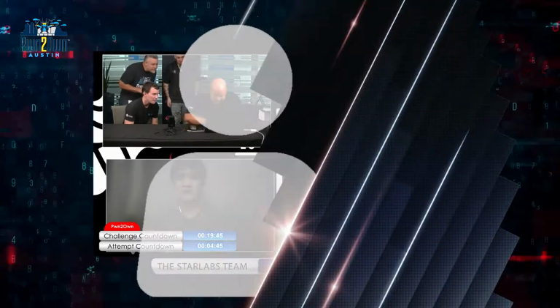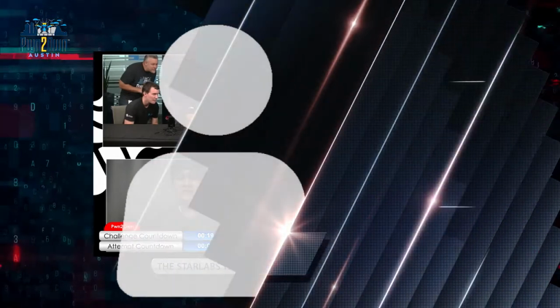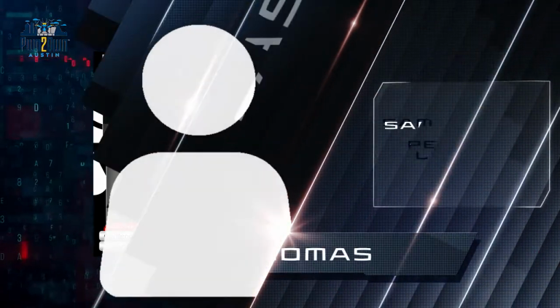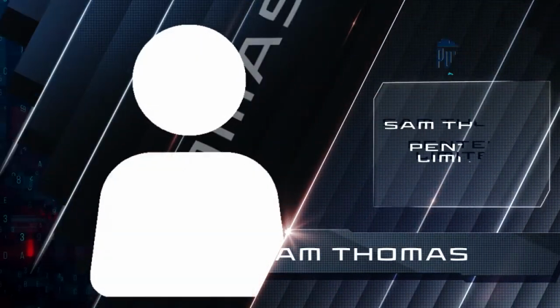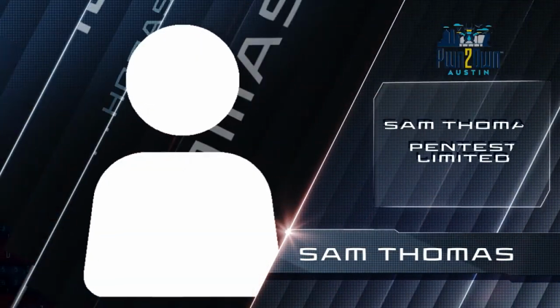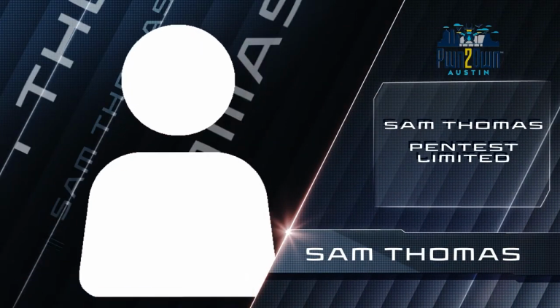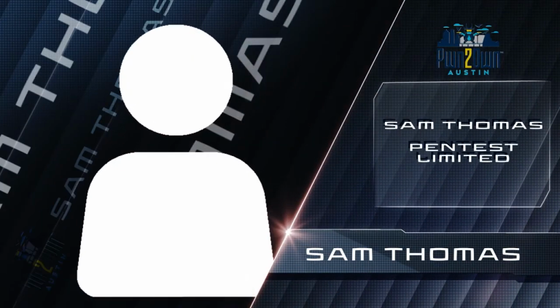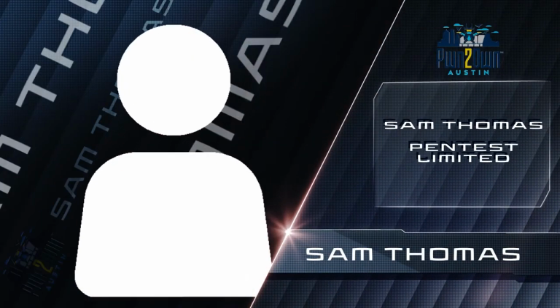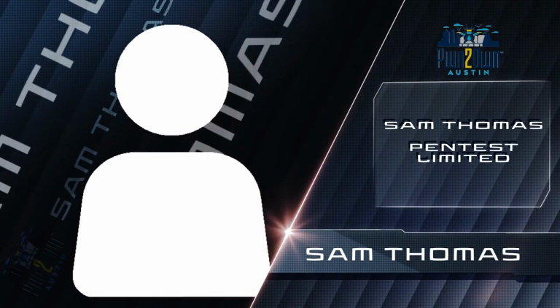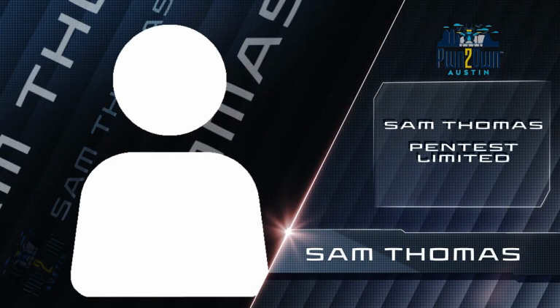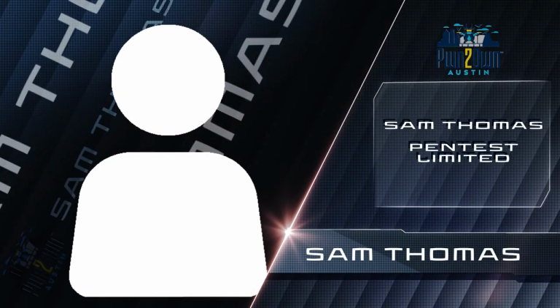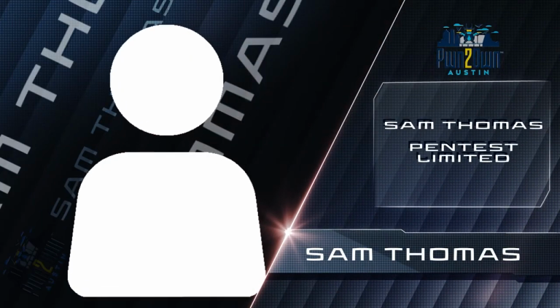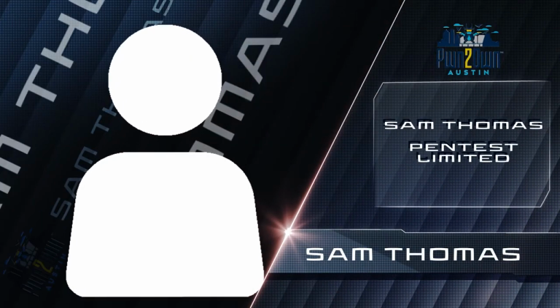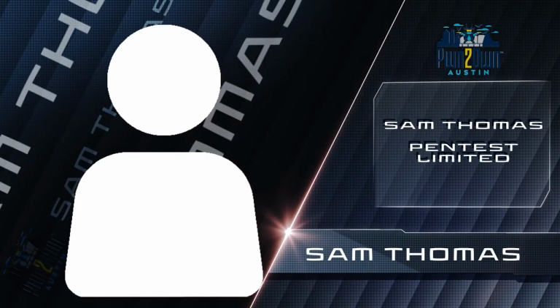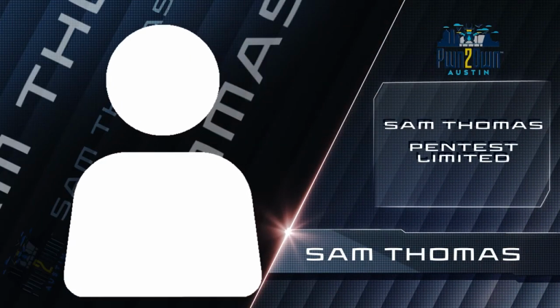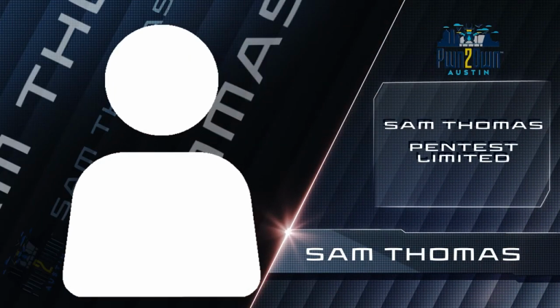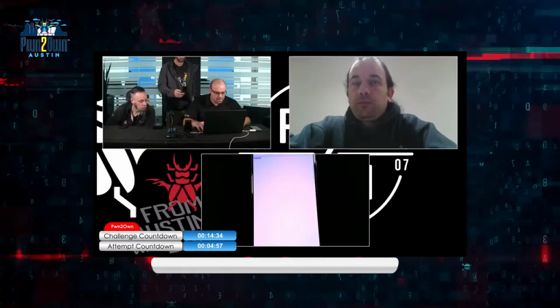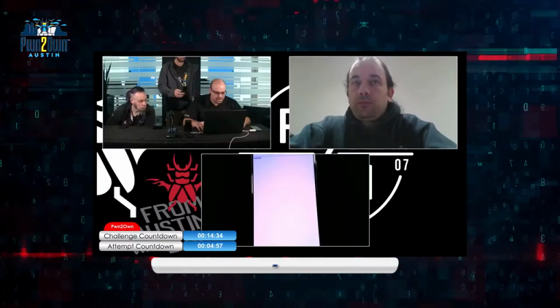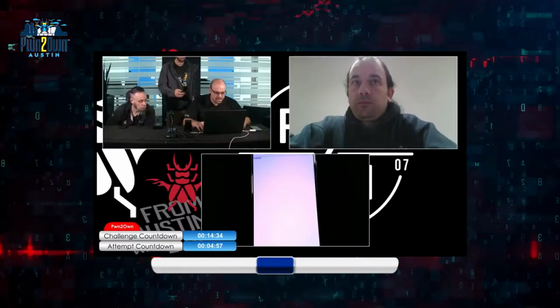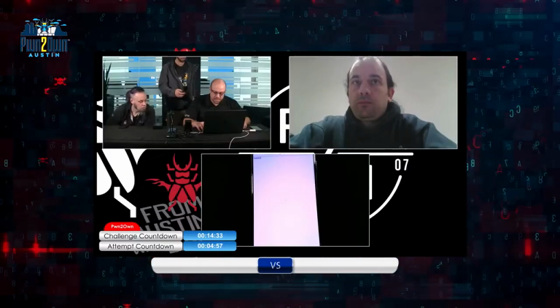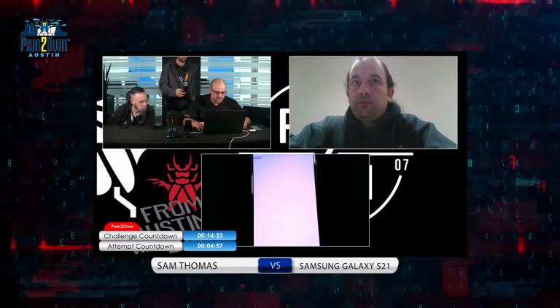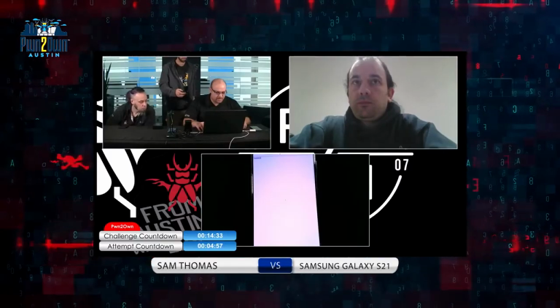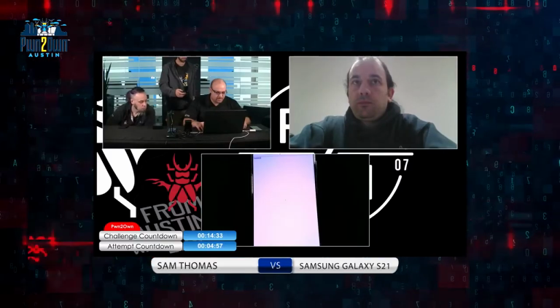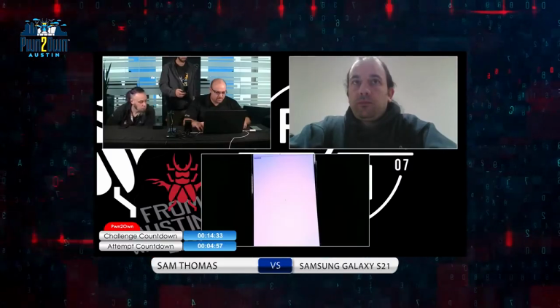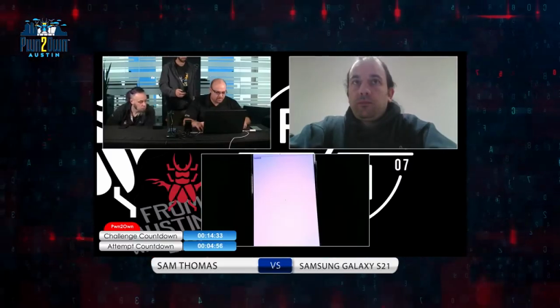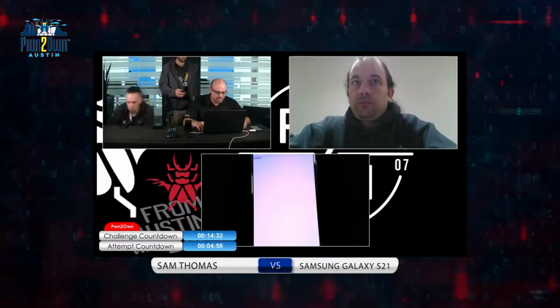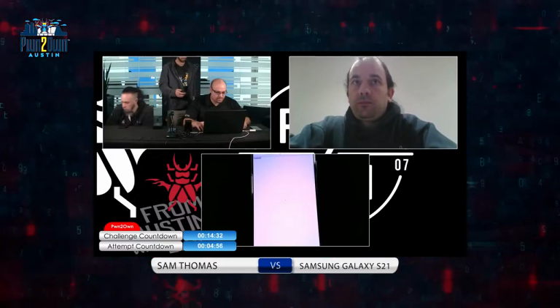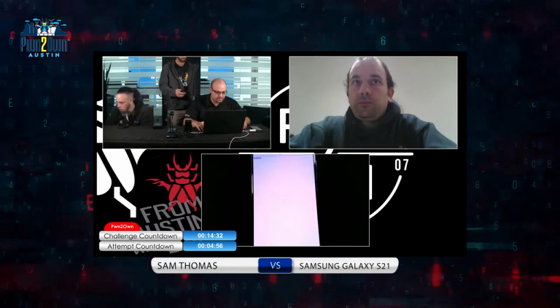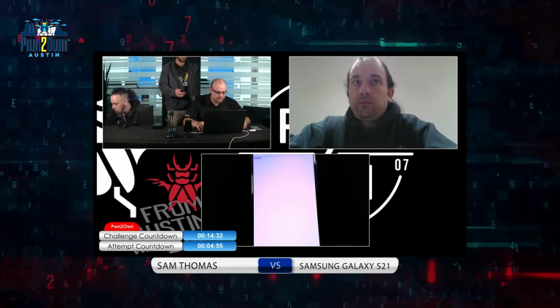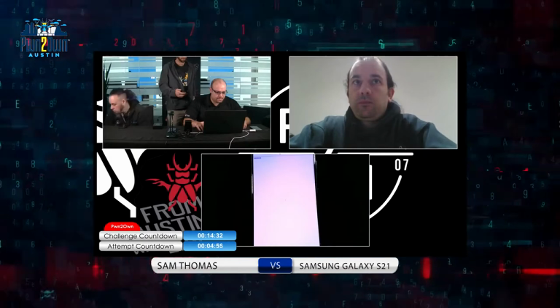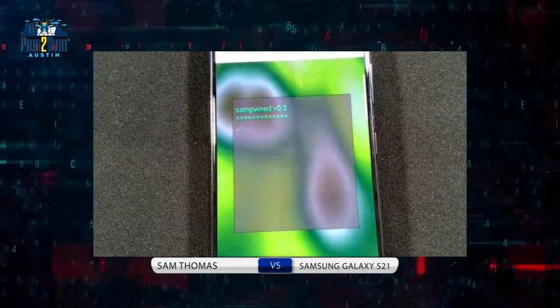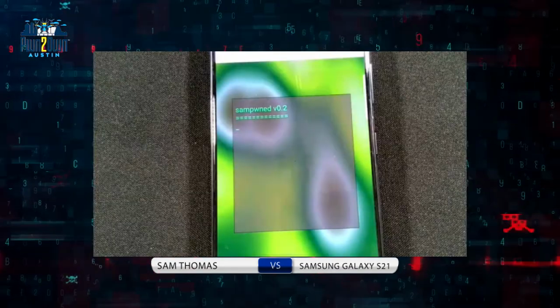Sam Thomas used a unique 3-bug chain to fully exploit the Samsung Galaxy S21 phone.